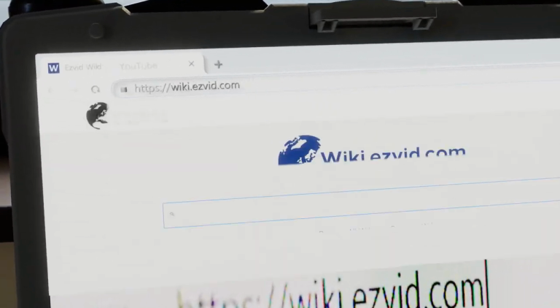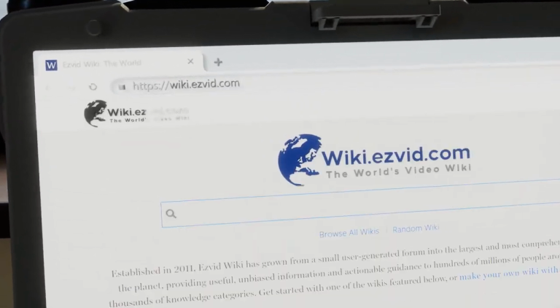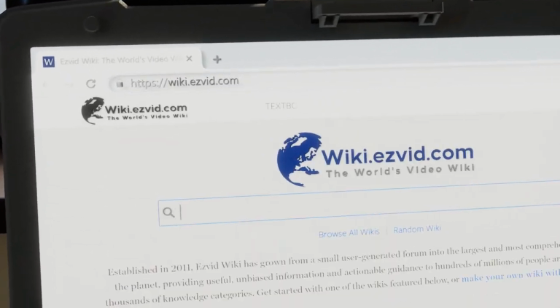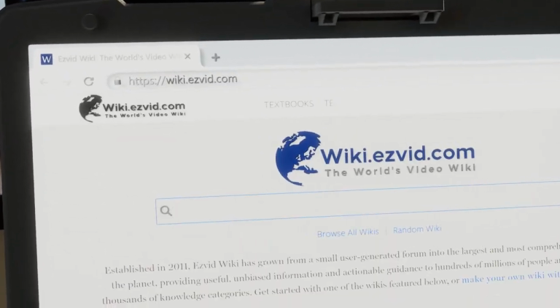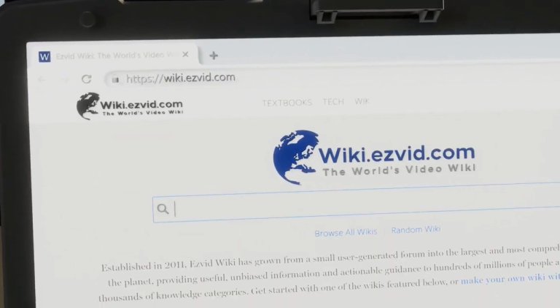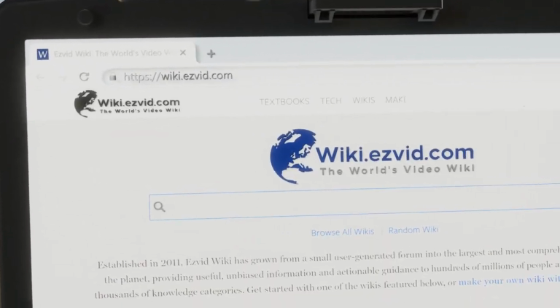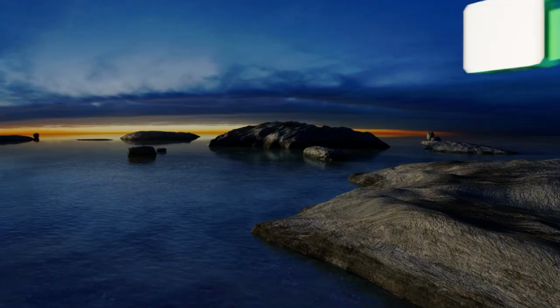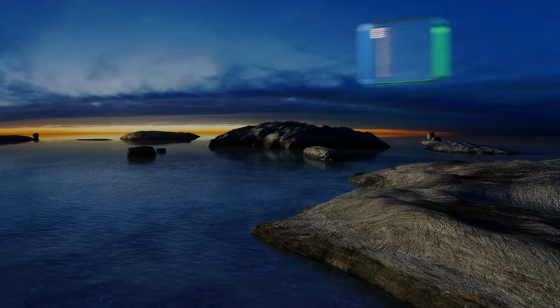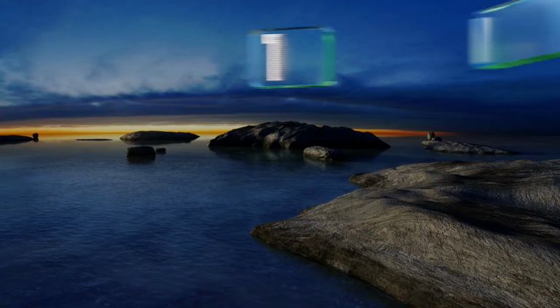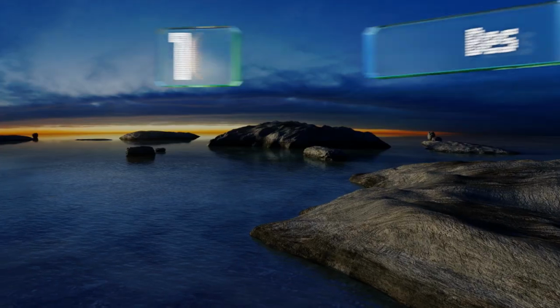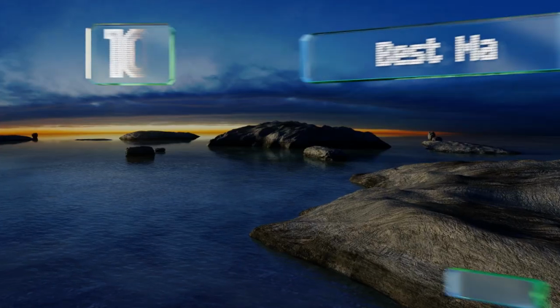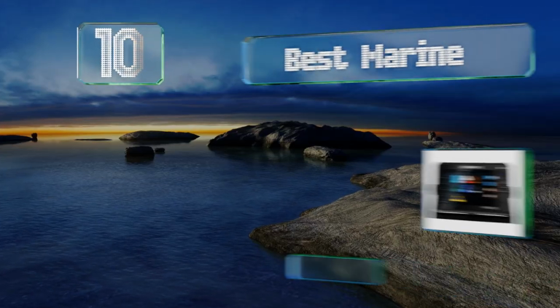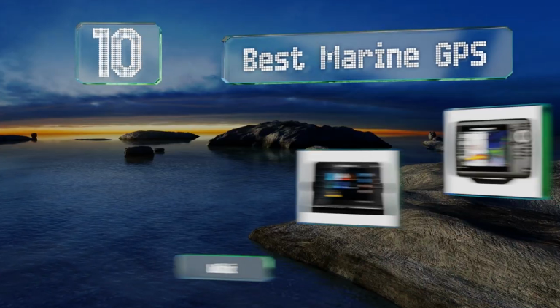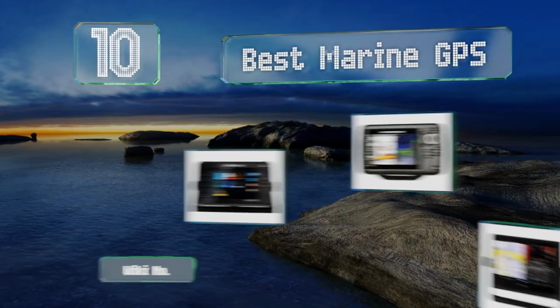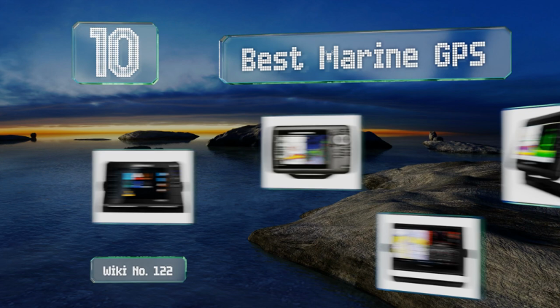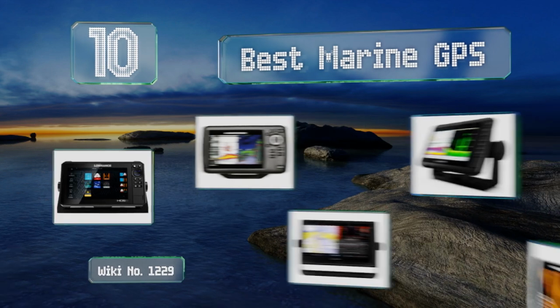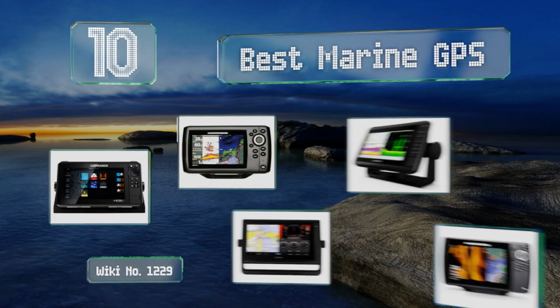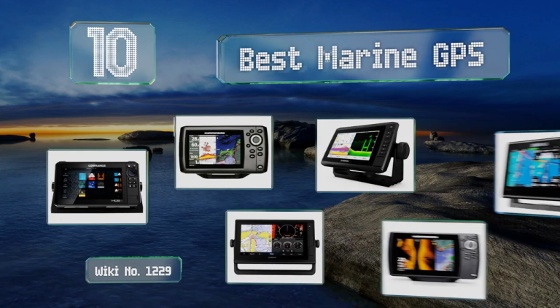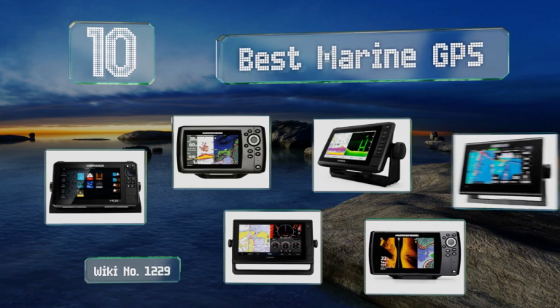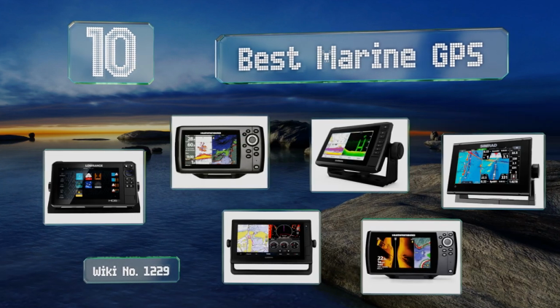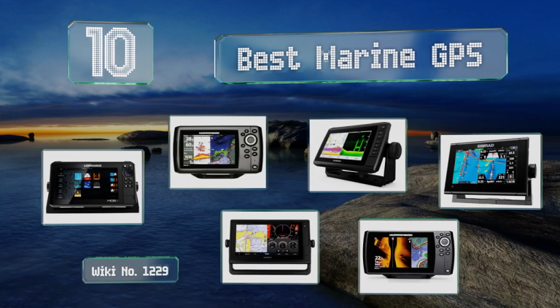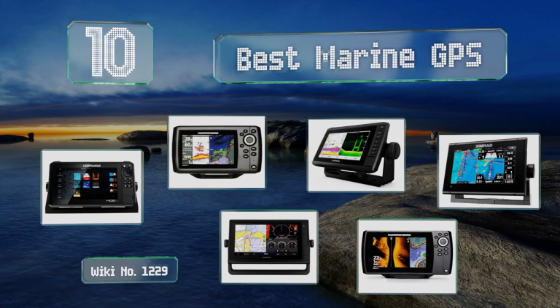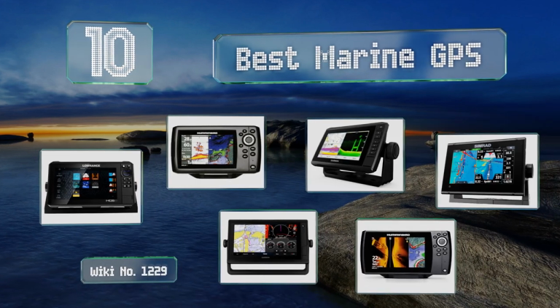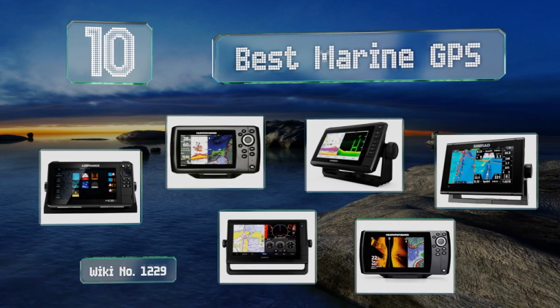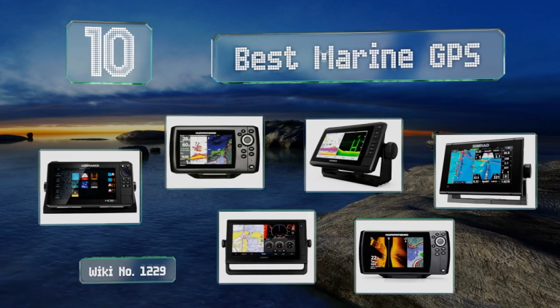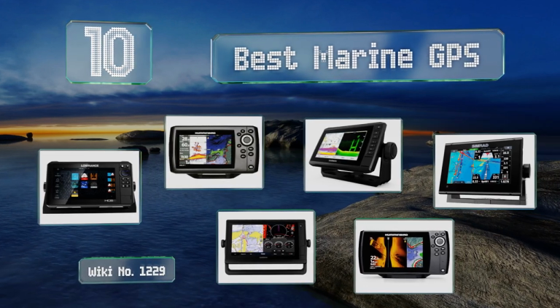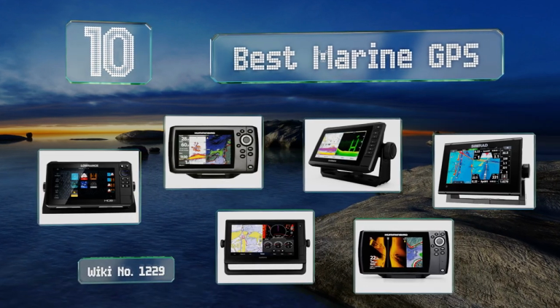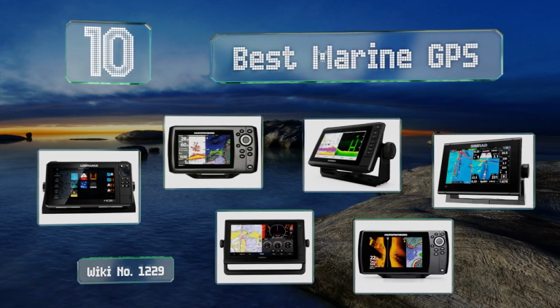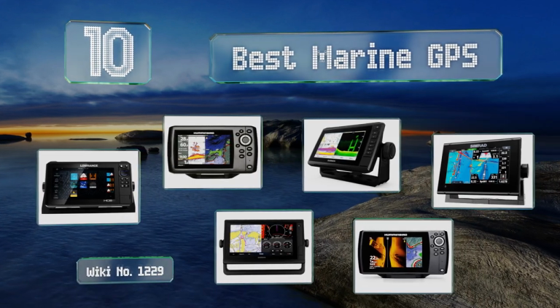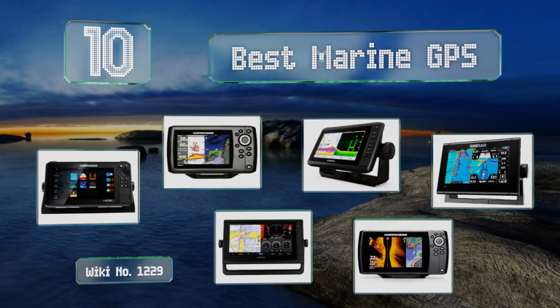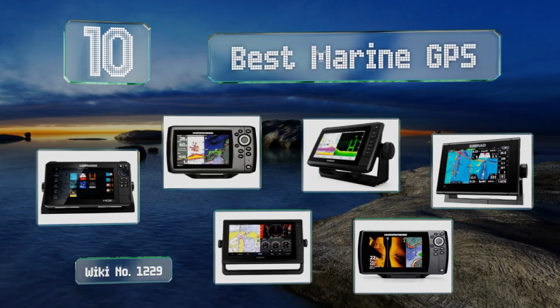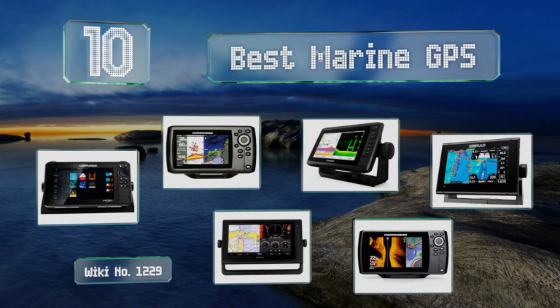EasyVid presents the 10 best marine GPS. Let's get started with the list.